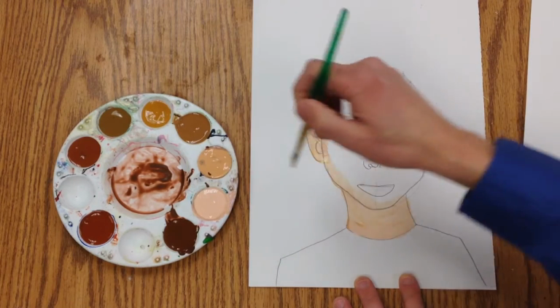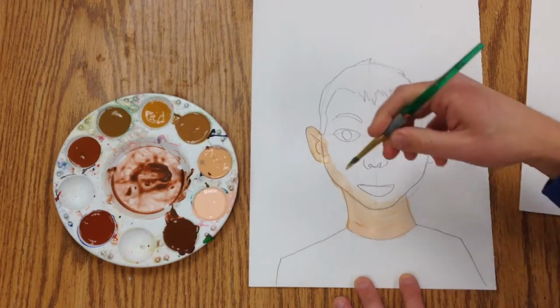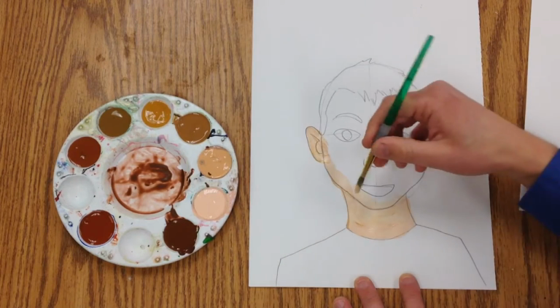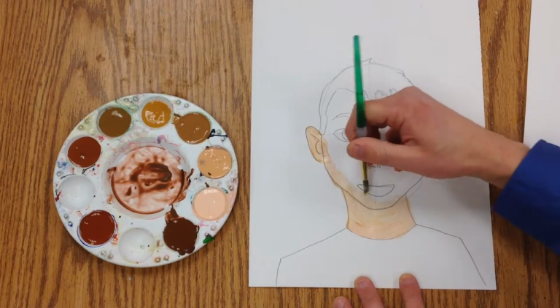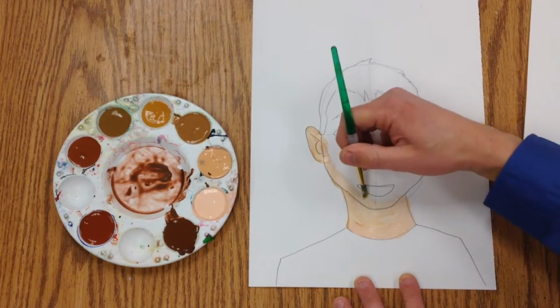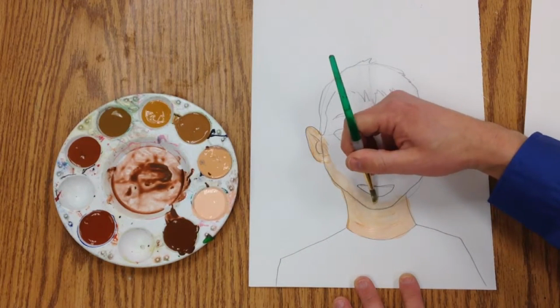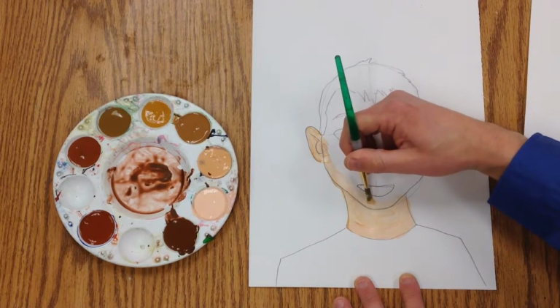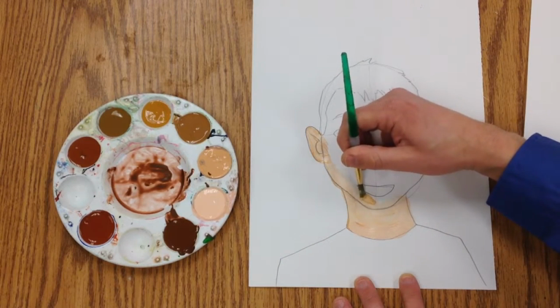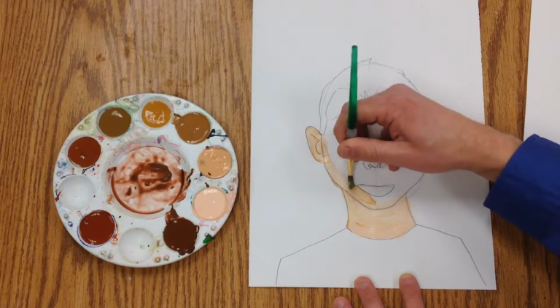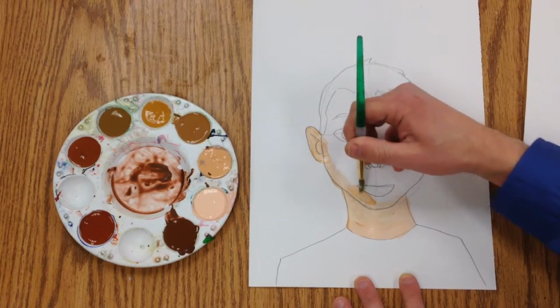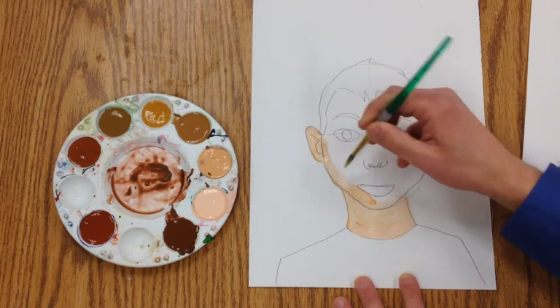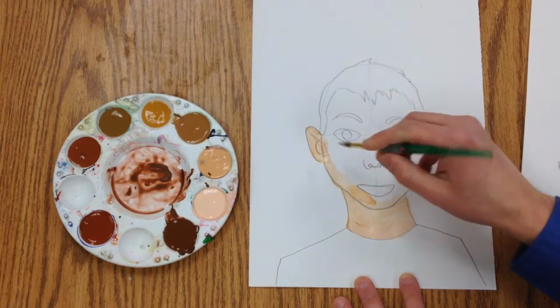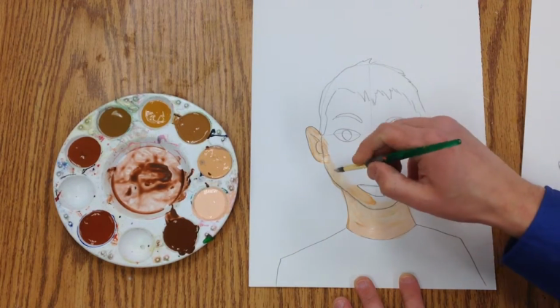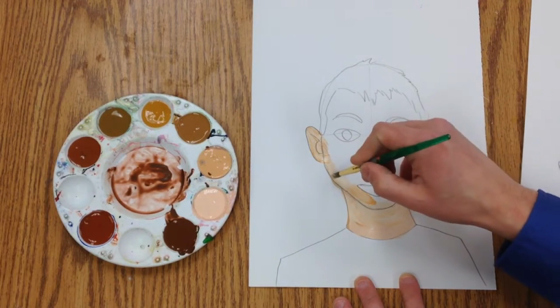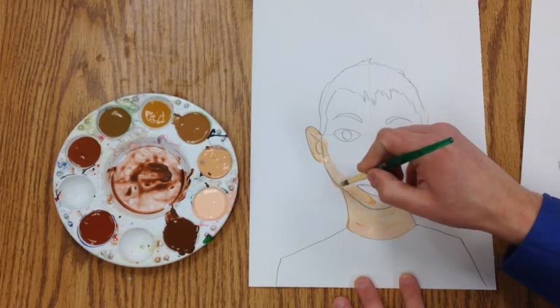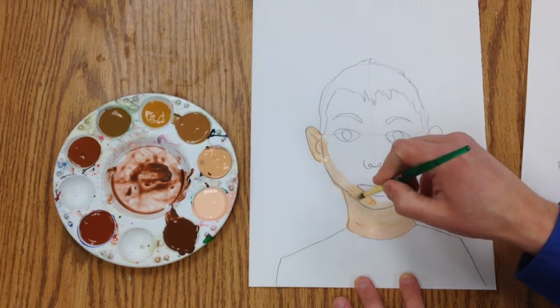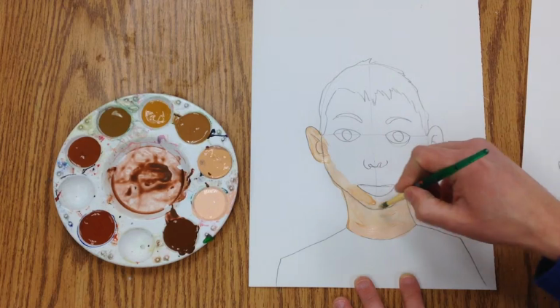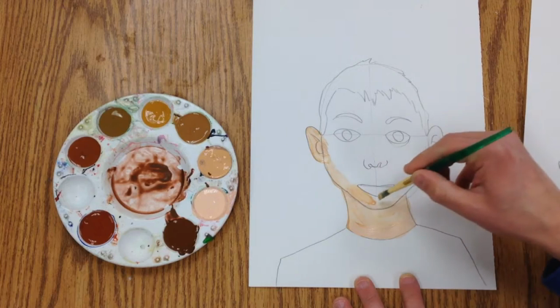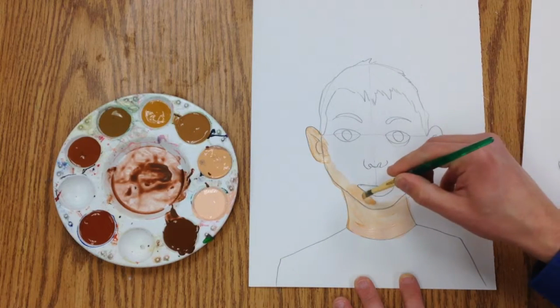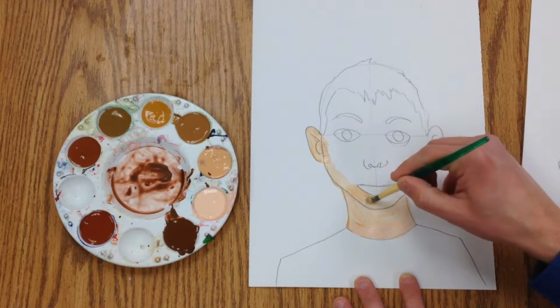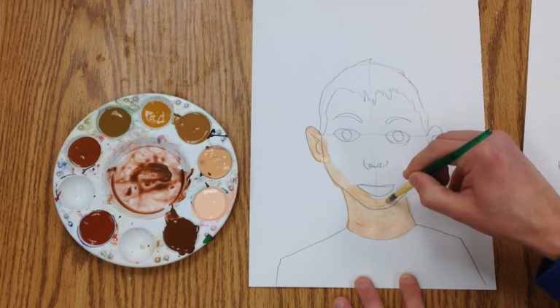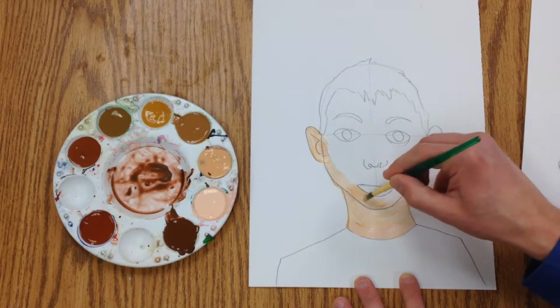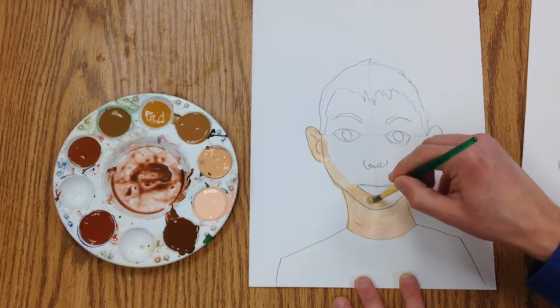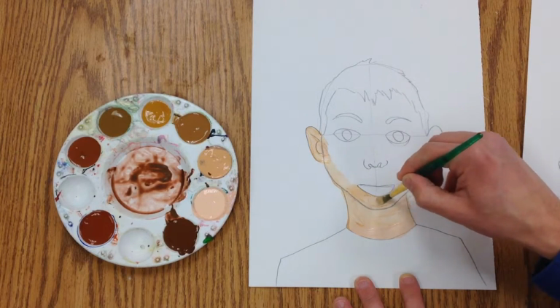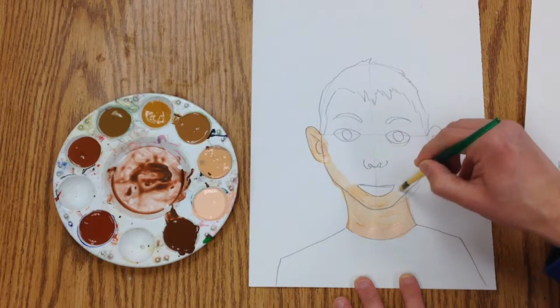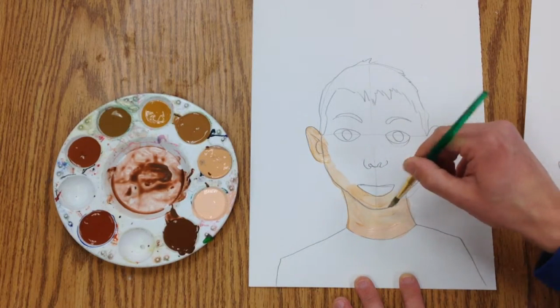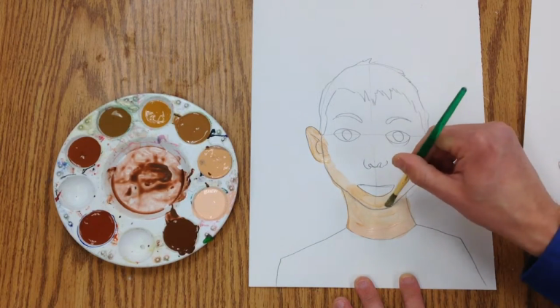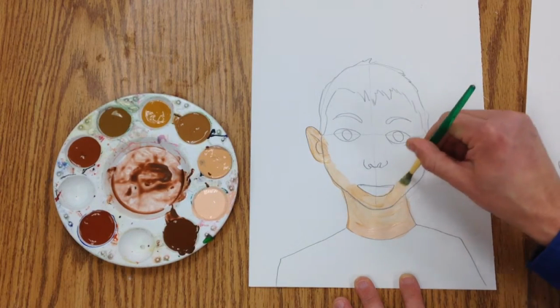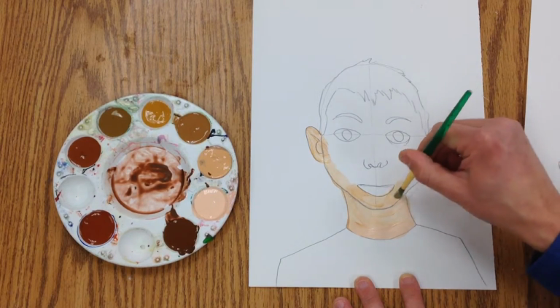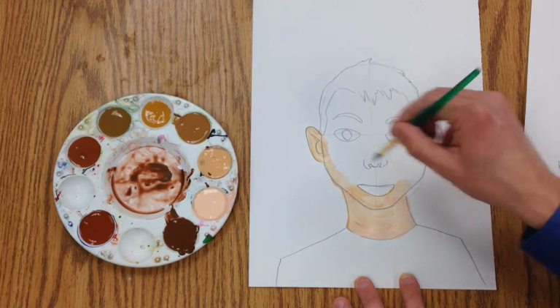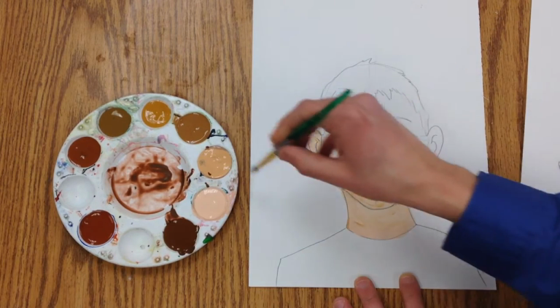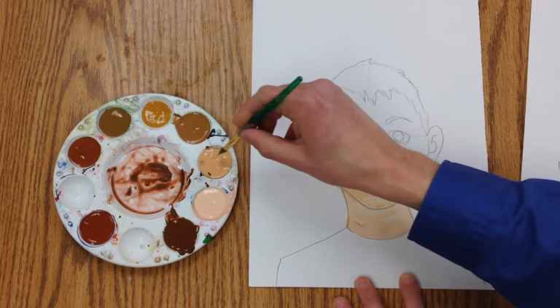For some of these darker colors, when it's dry you're probably going to want to make a black line underneath so your chin doesn't disappear.